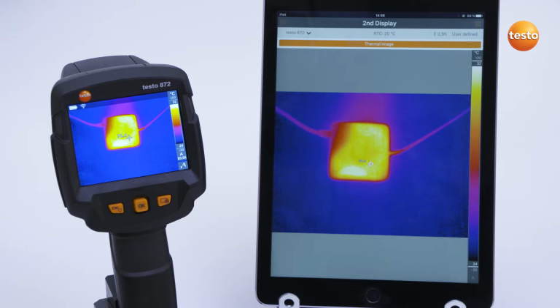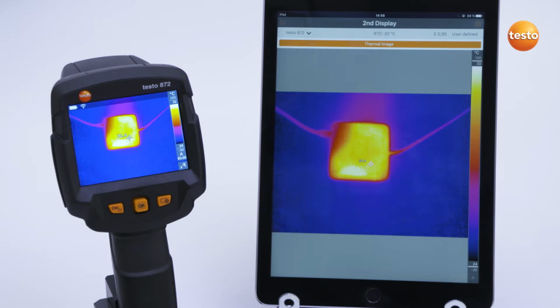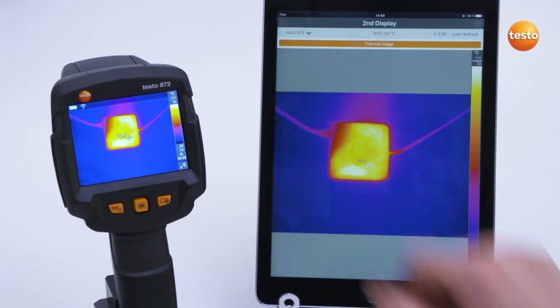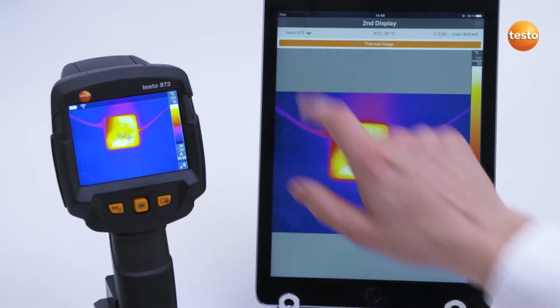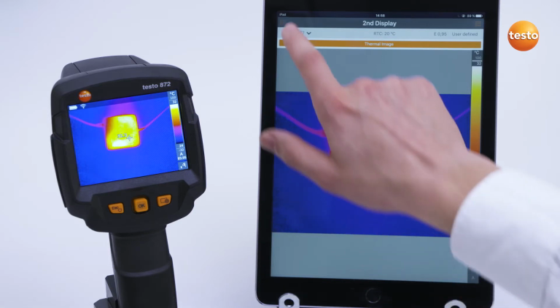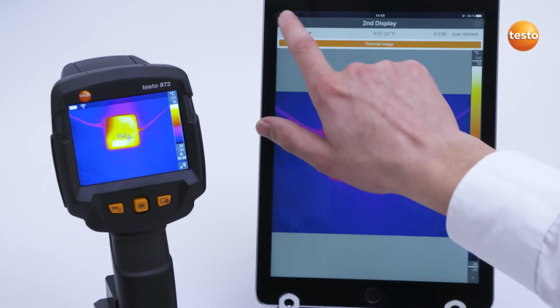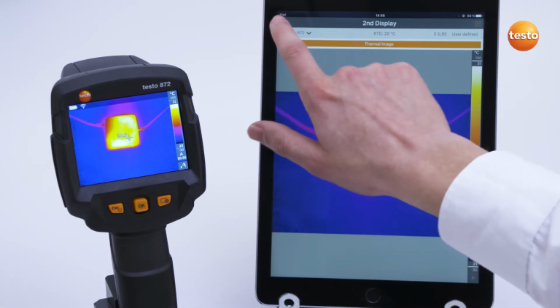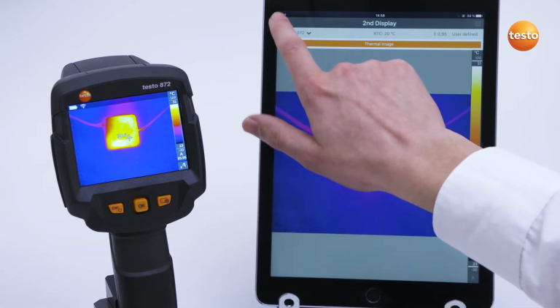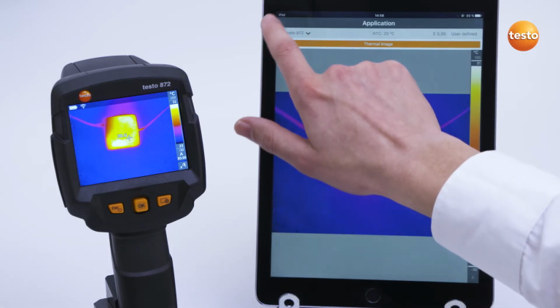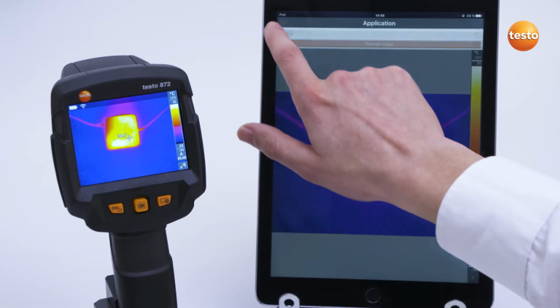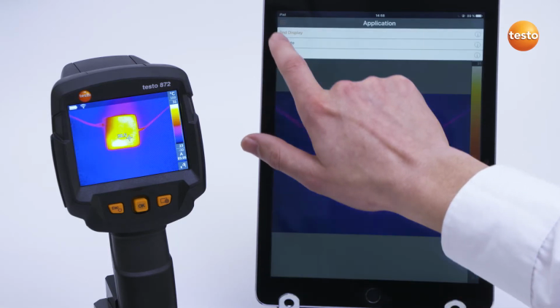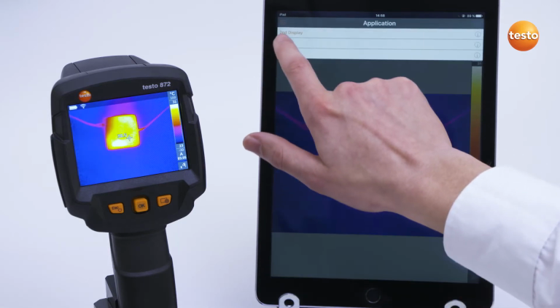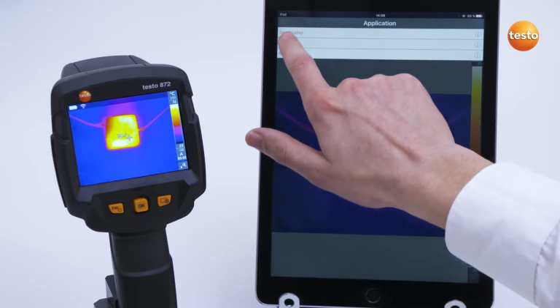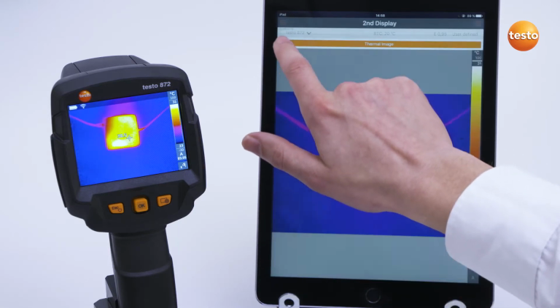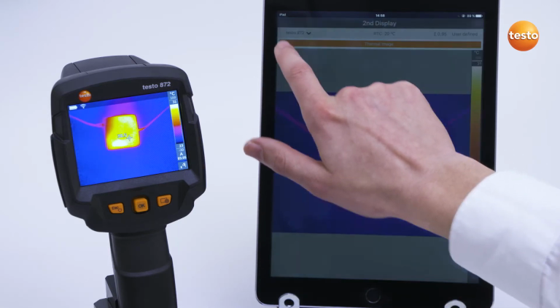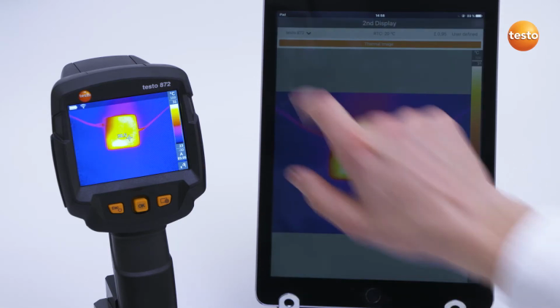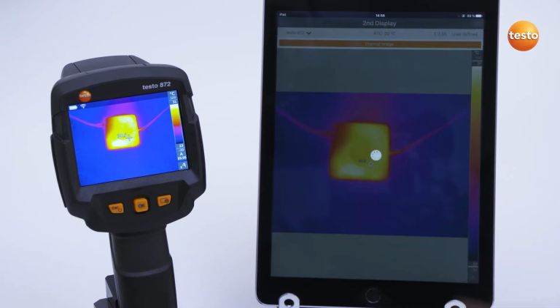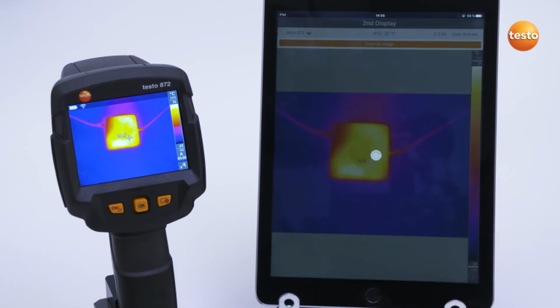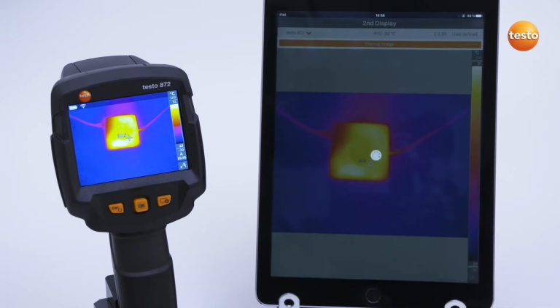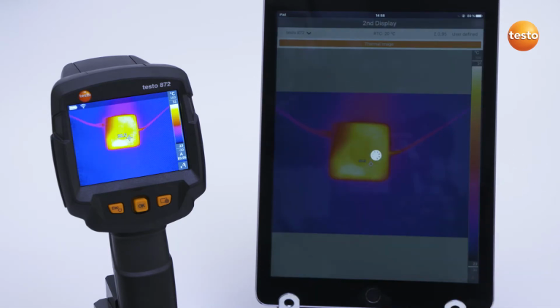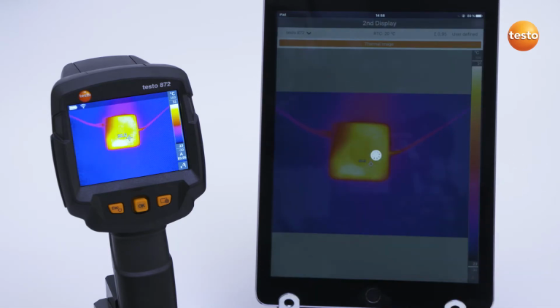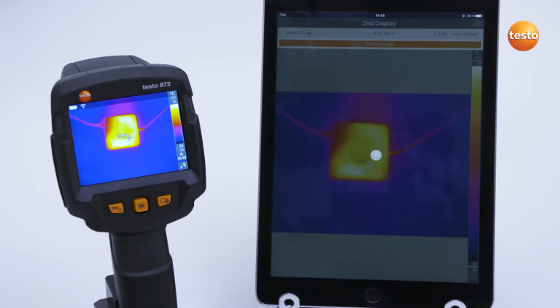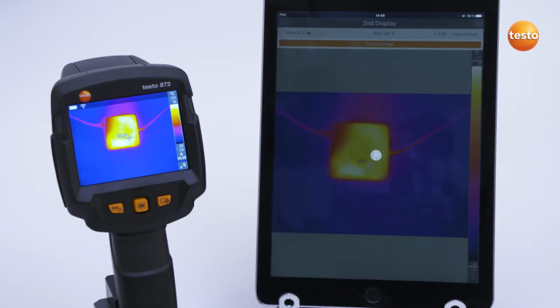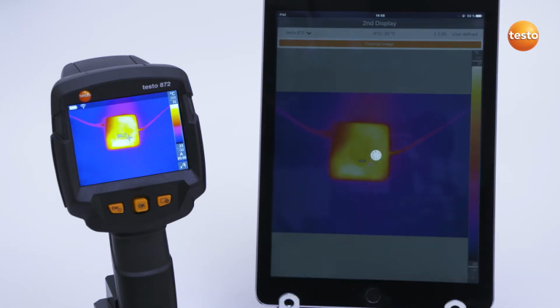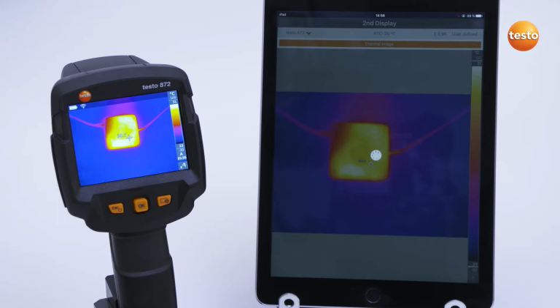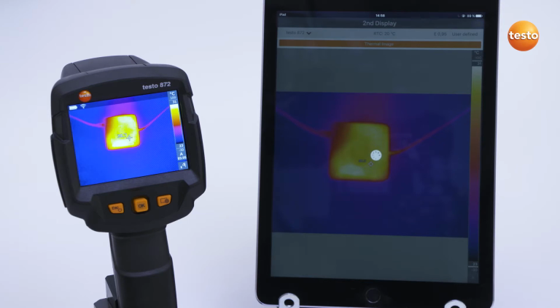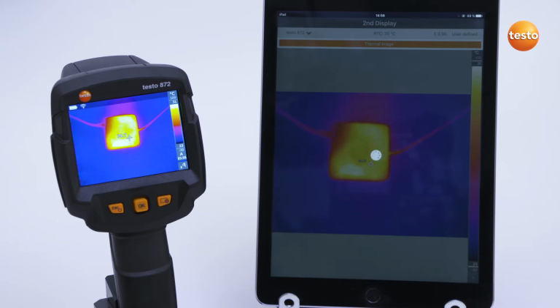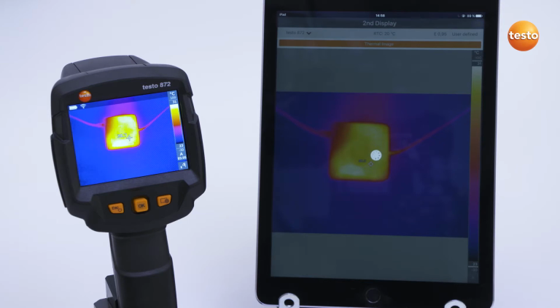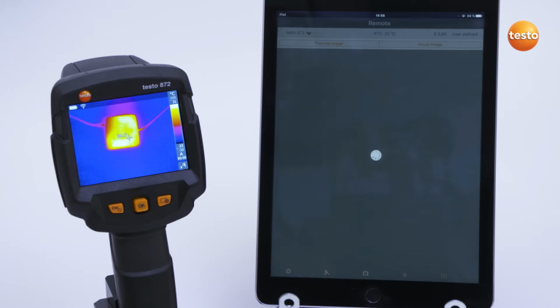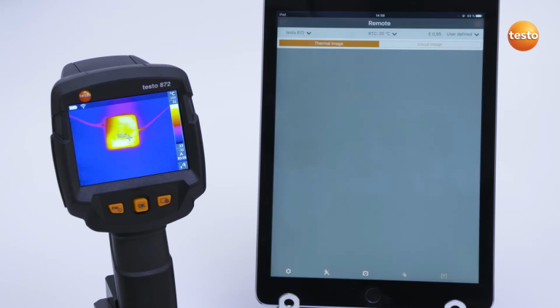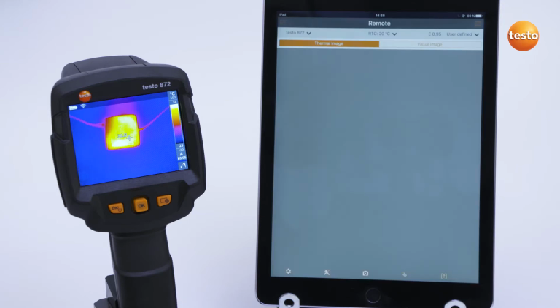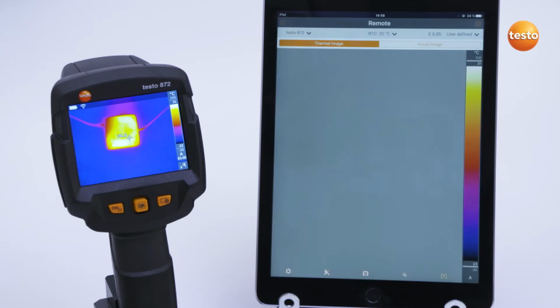If you switch to the remote function, you can control the imager remotely and operate all the imager functions by app.